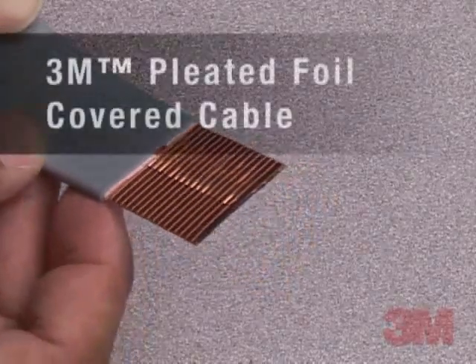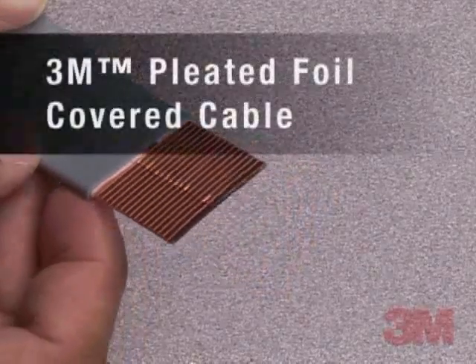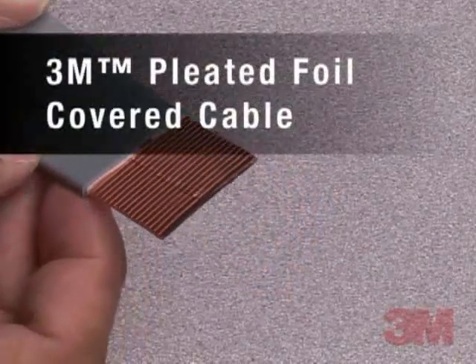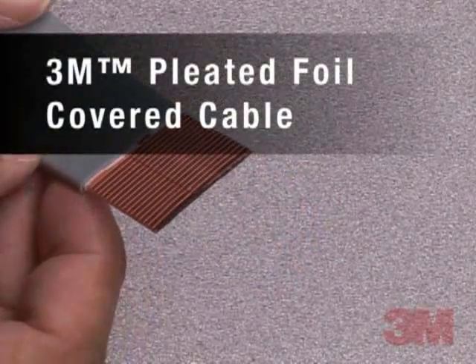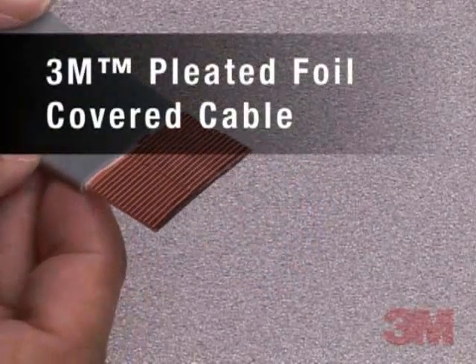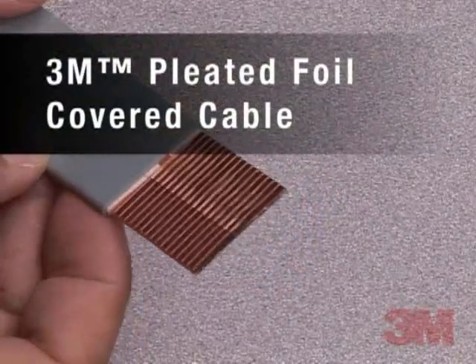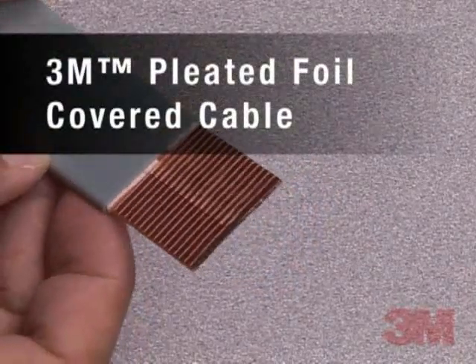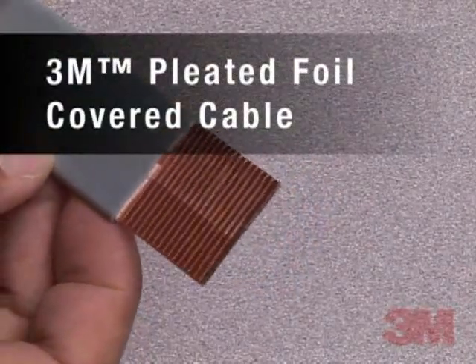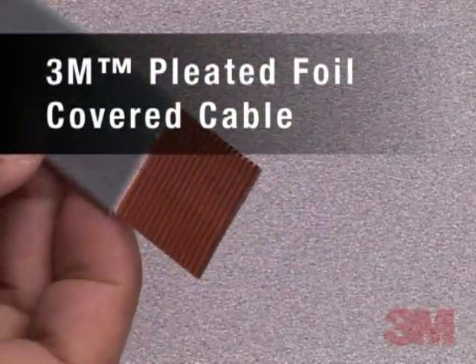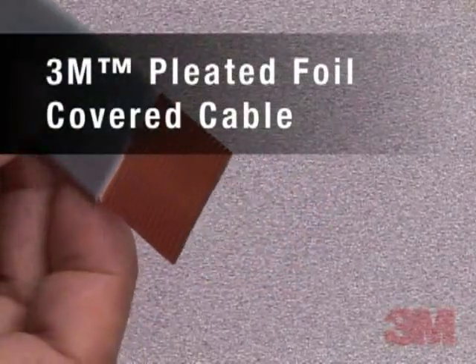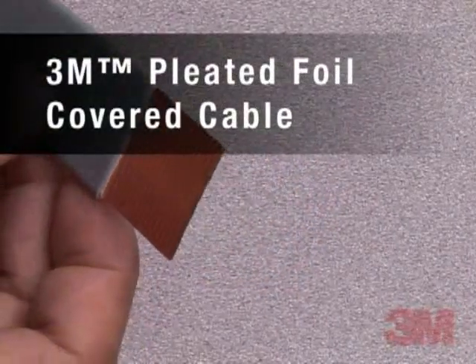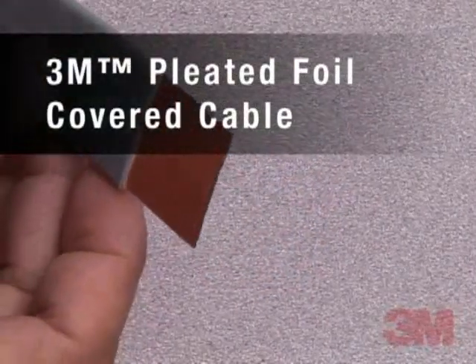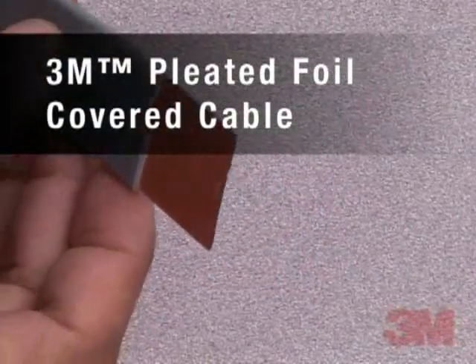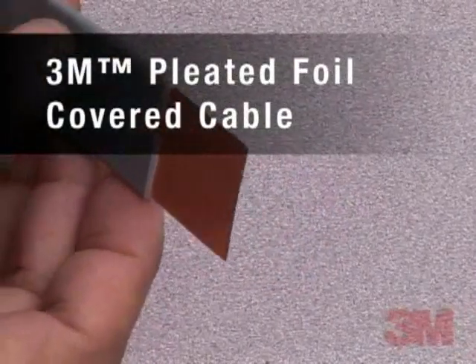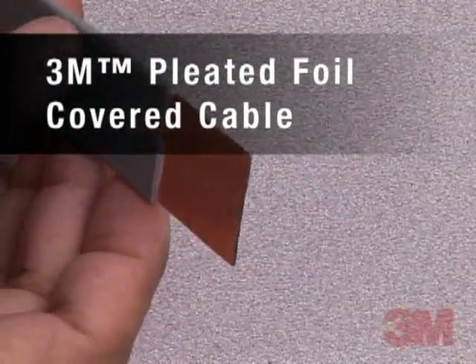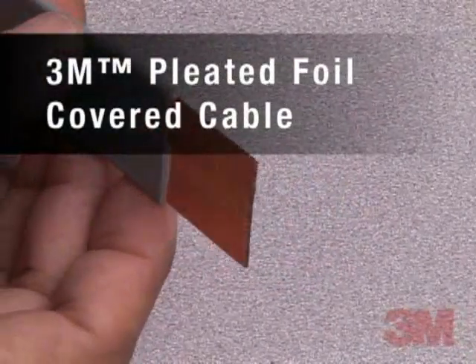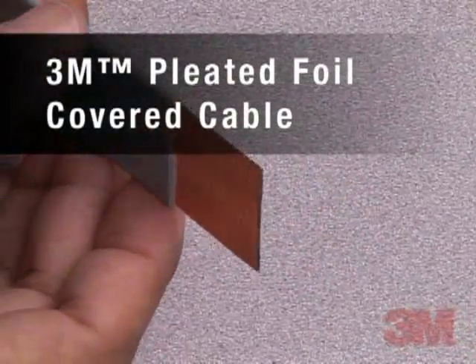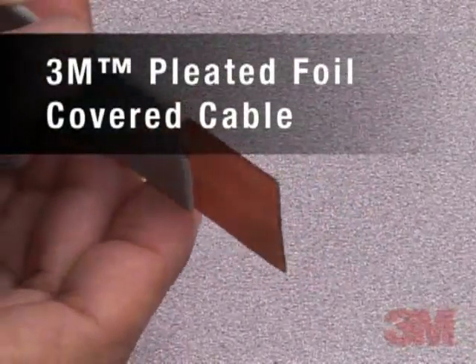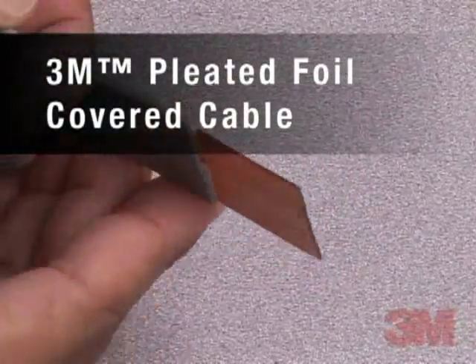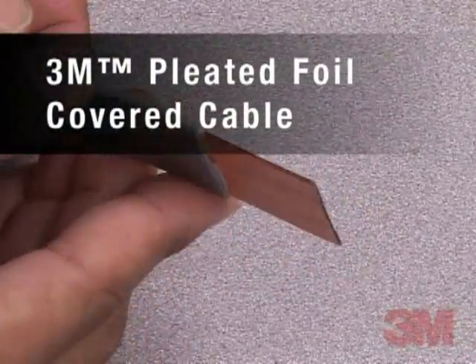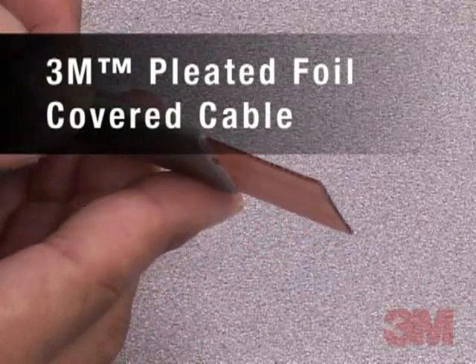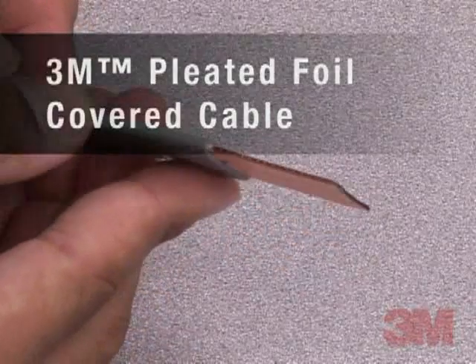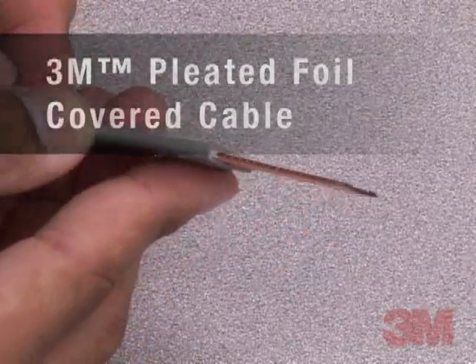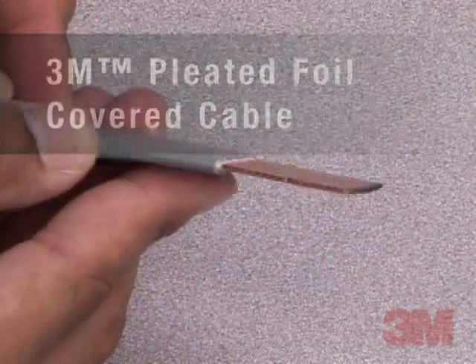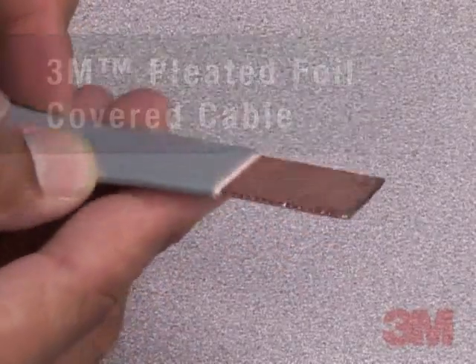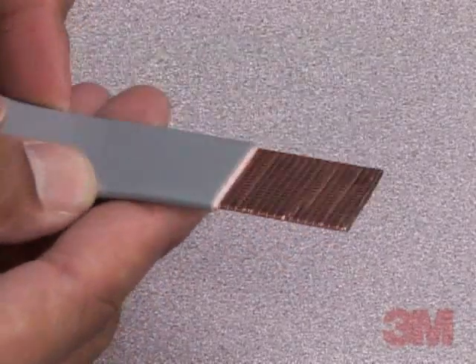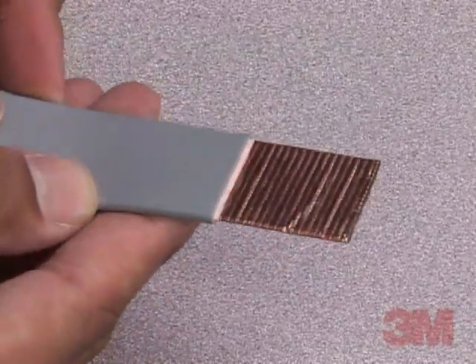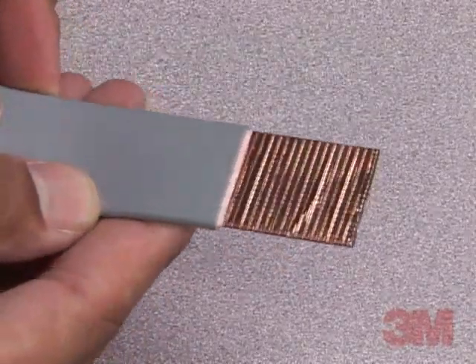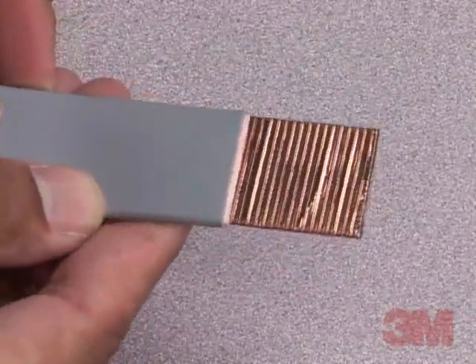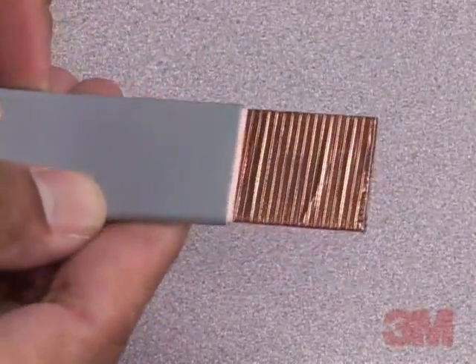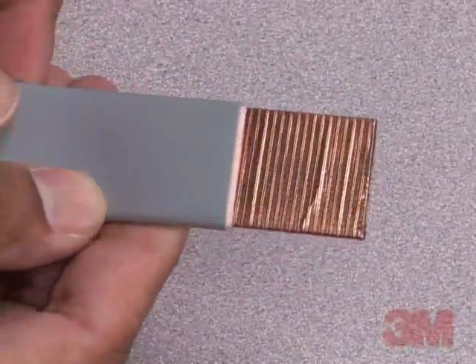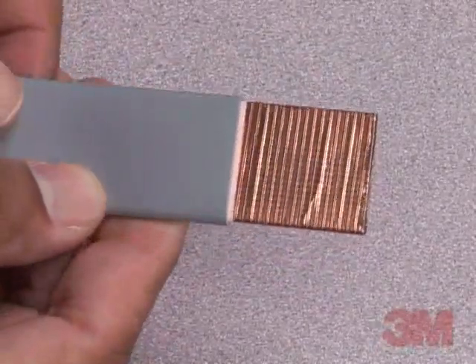3M provides both standards and specialty ribbon cables for internal wiring and jacketed cables for use between cabinets.